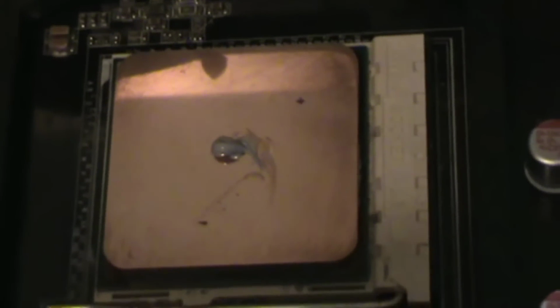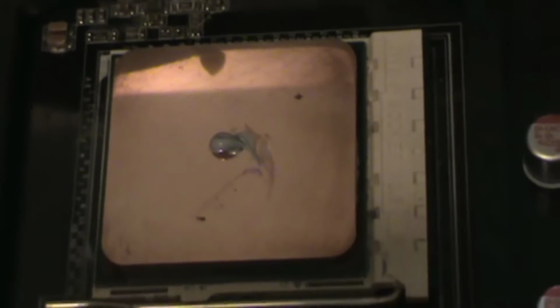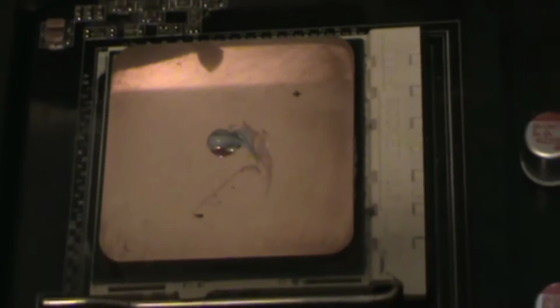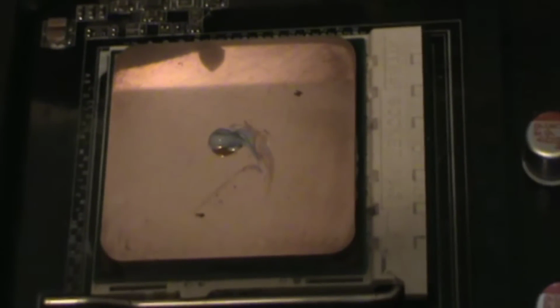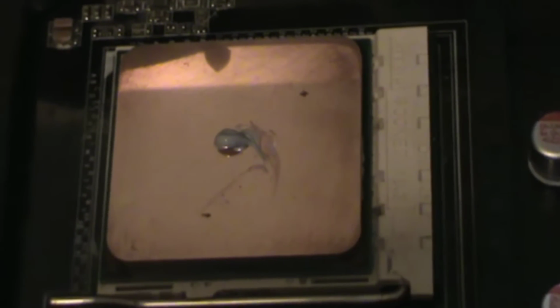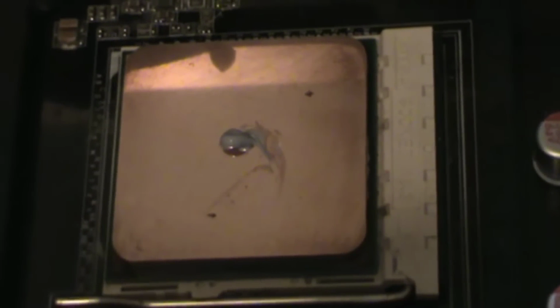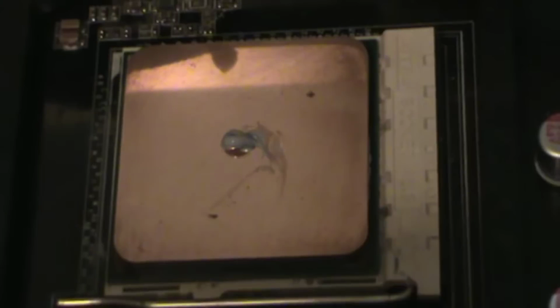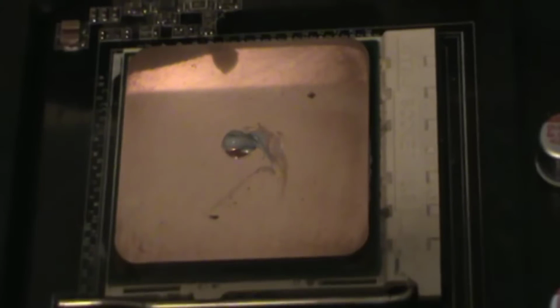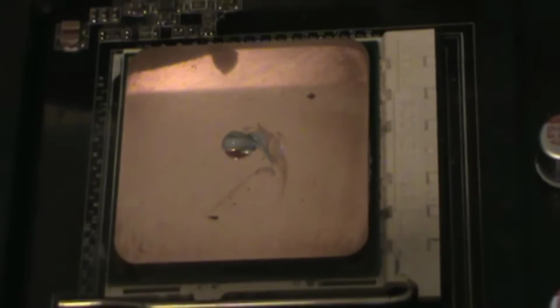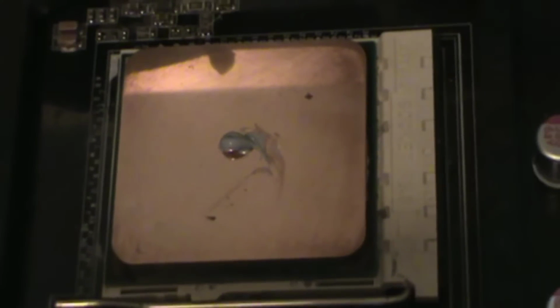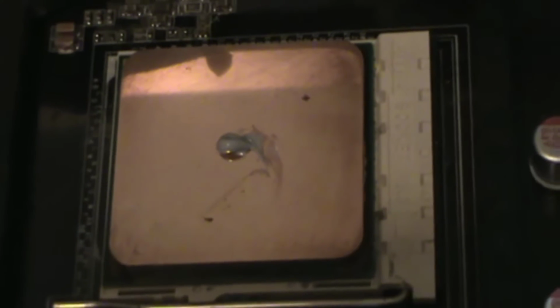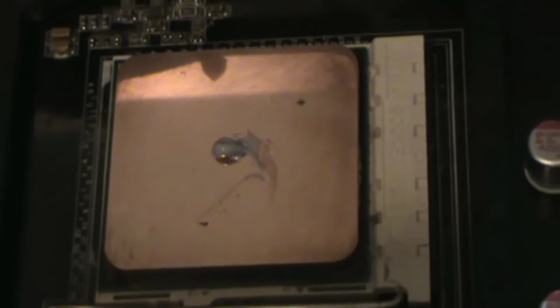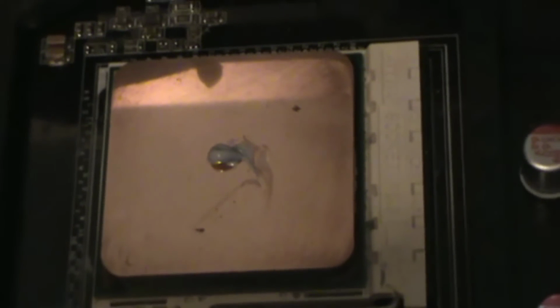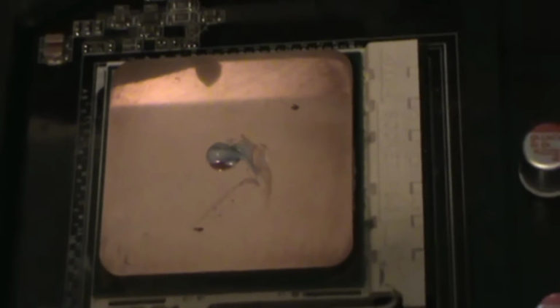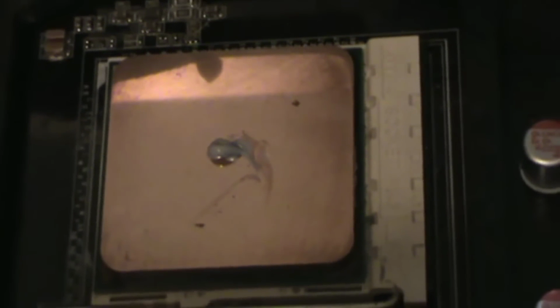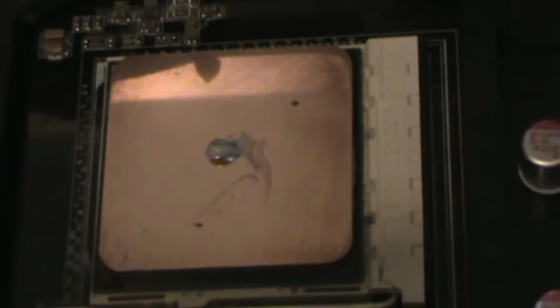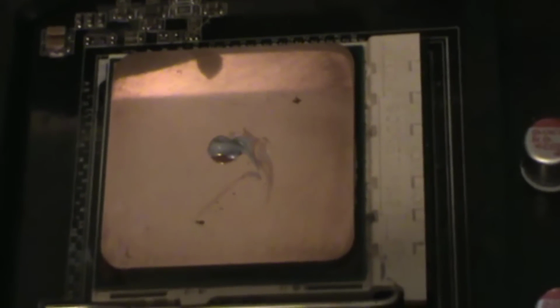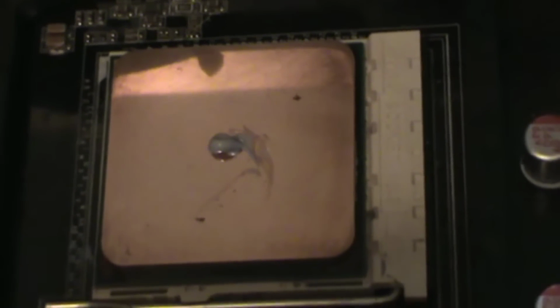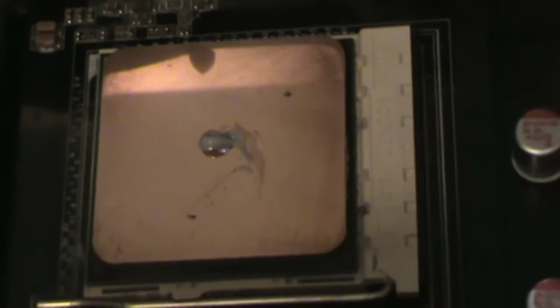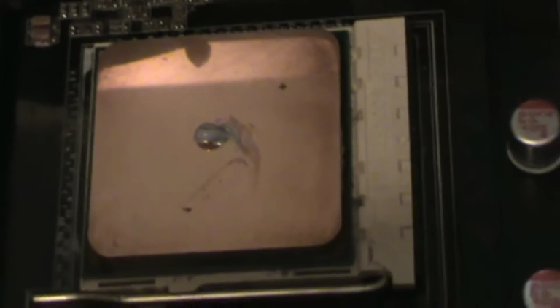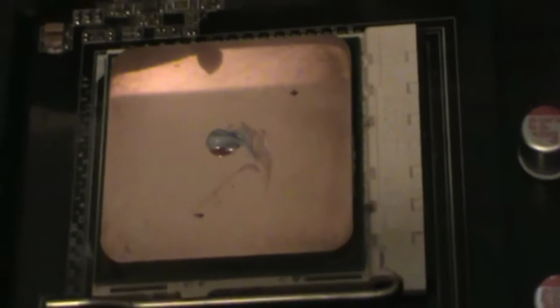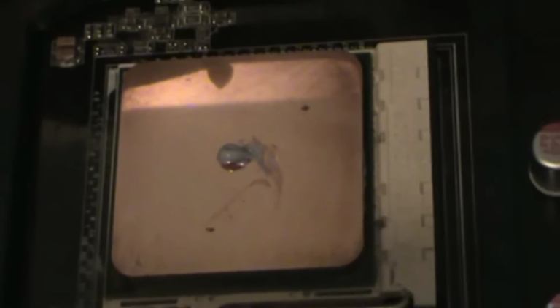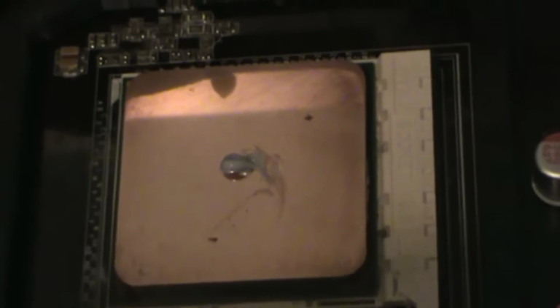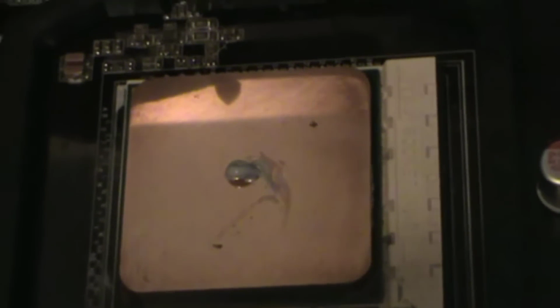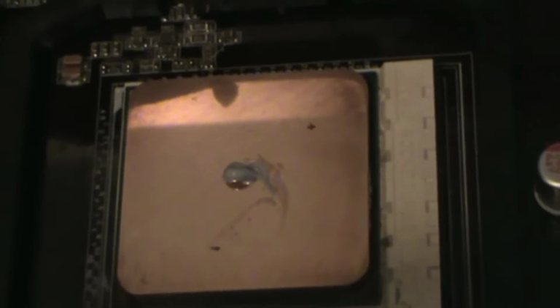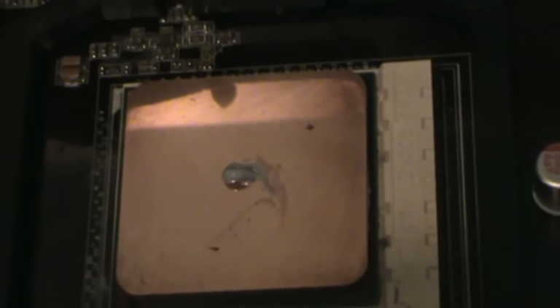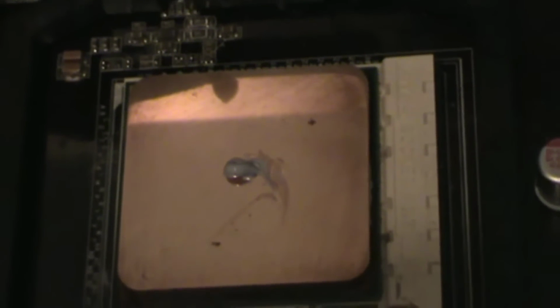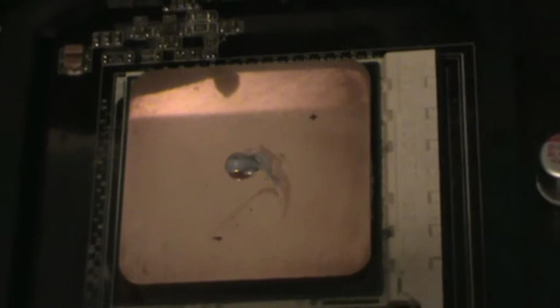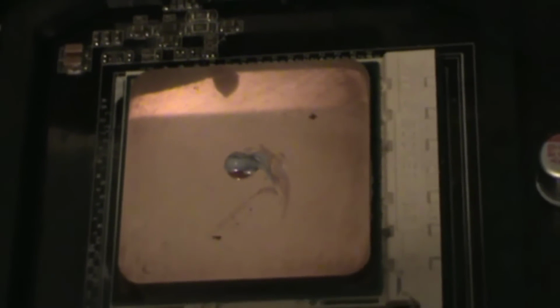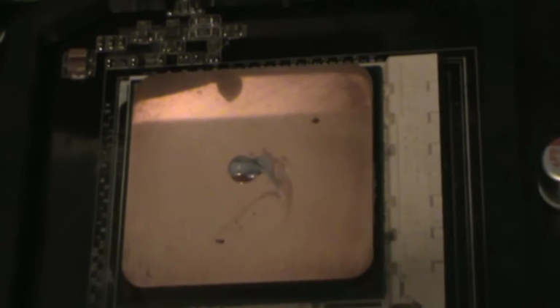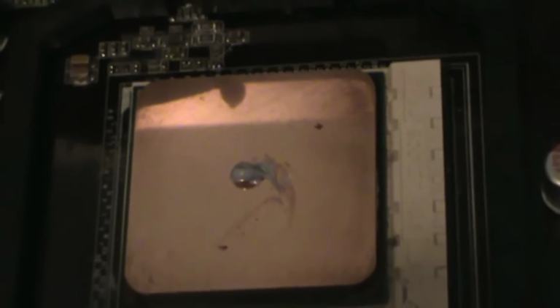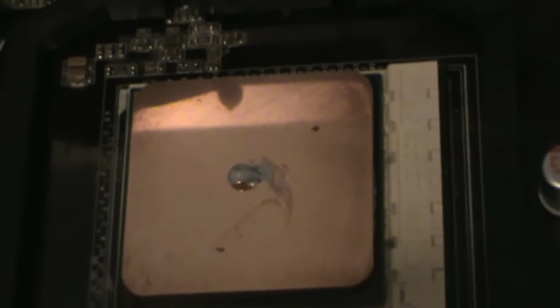Alright, that pretty much wraps it up for your thermal compound.